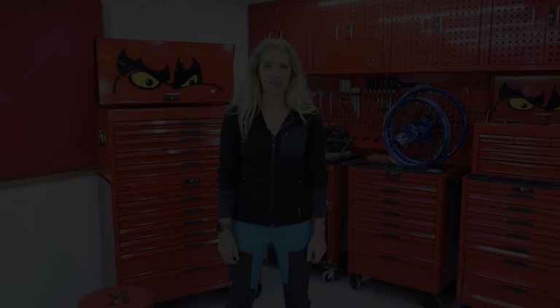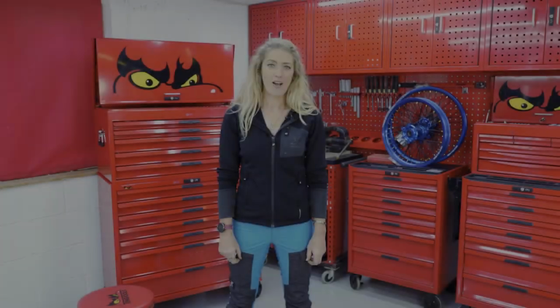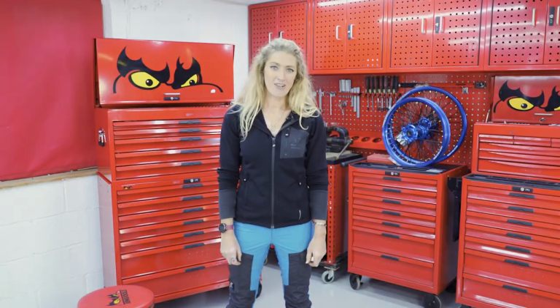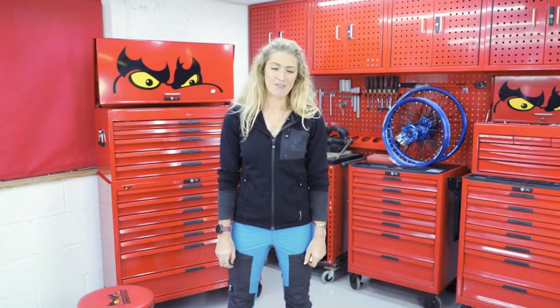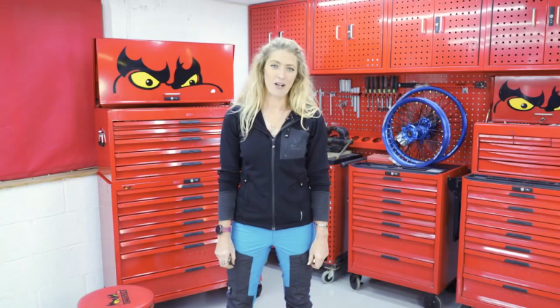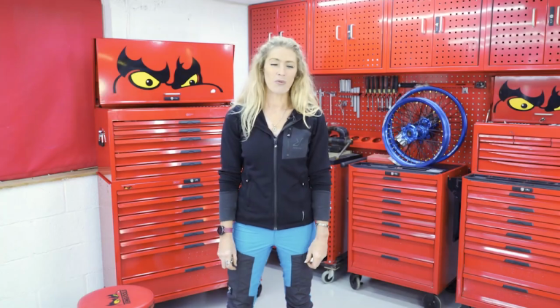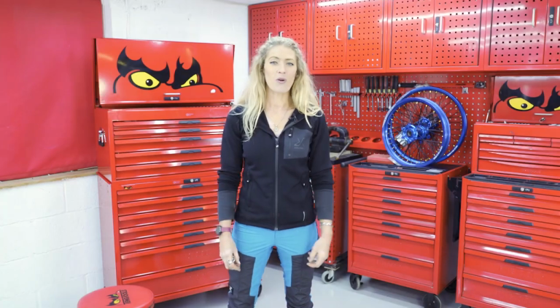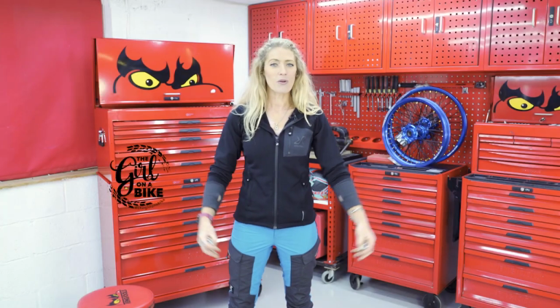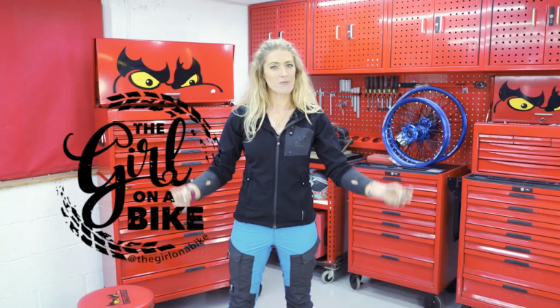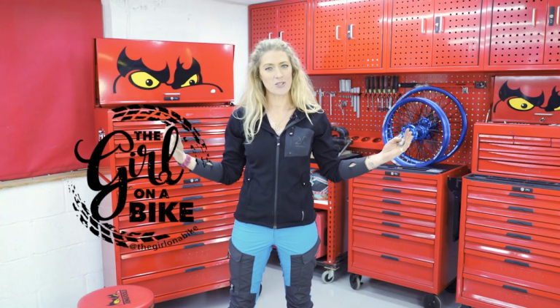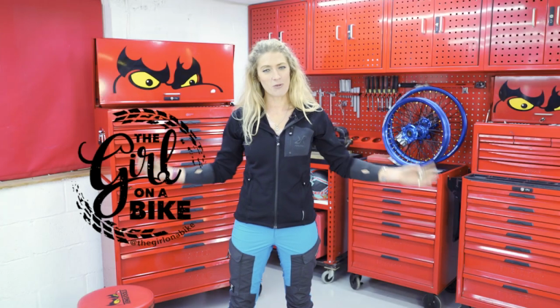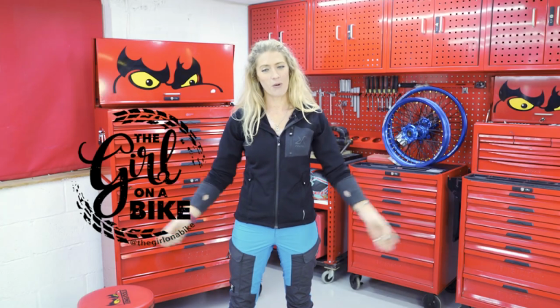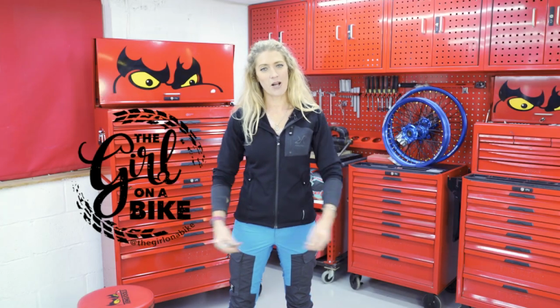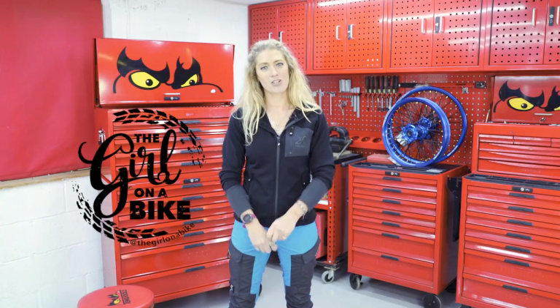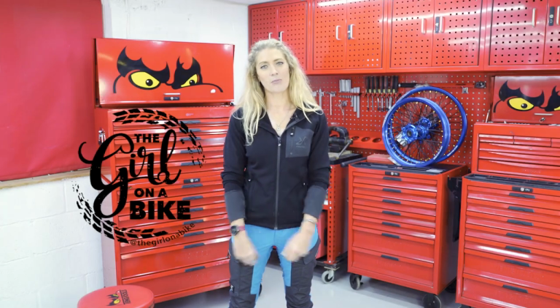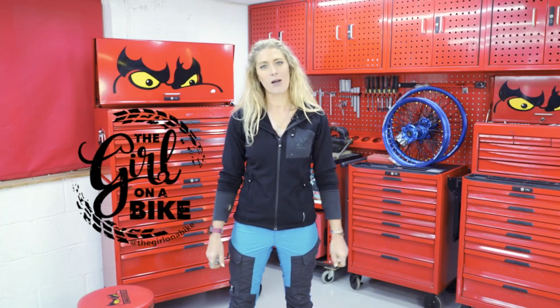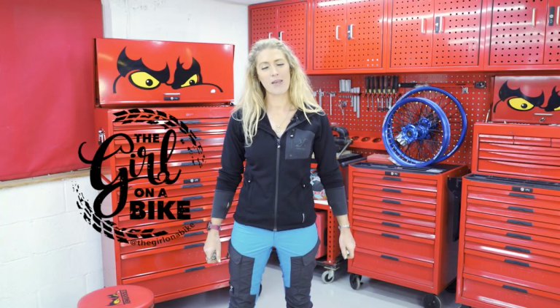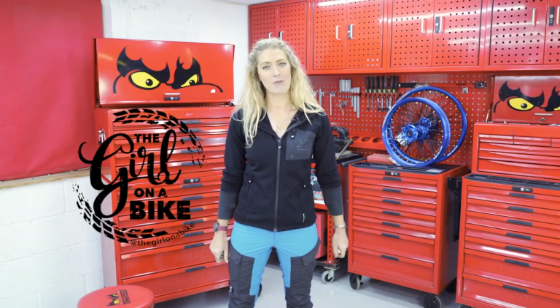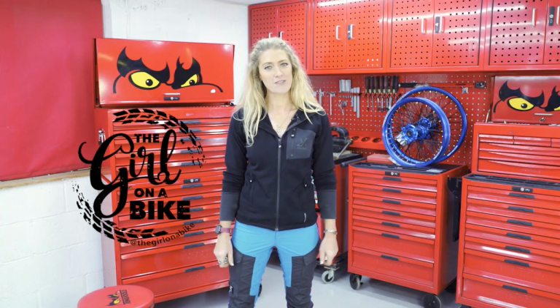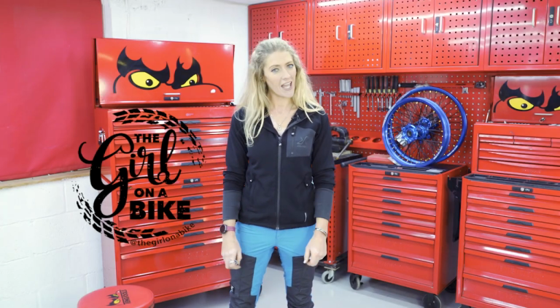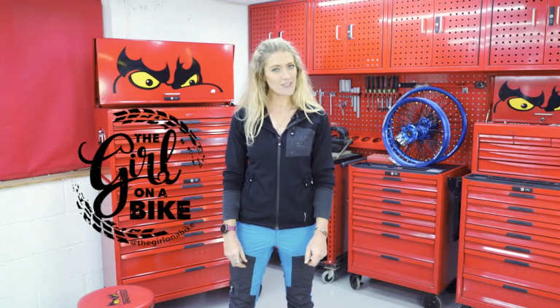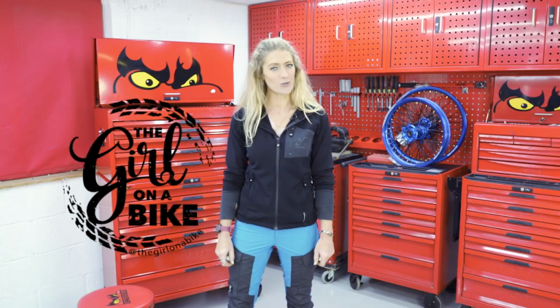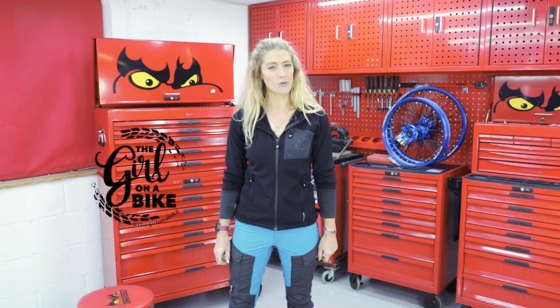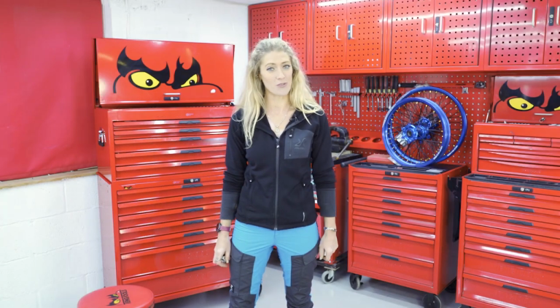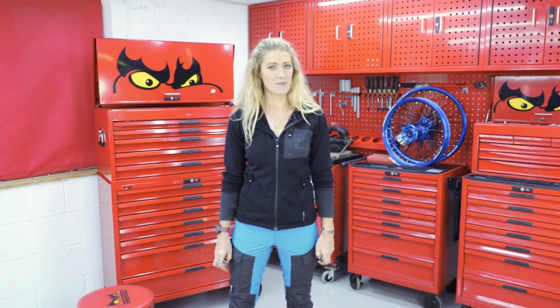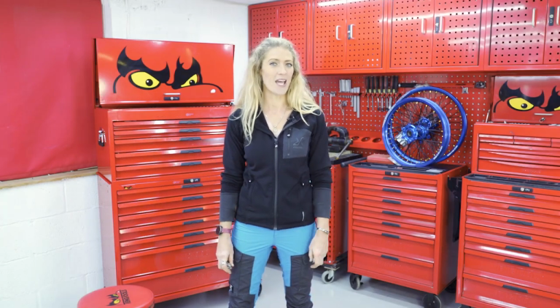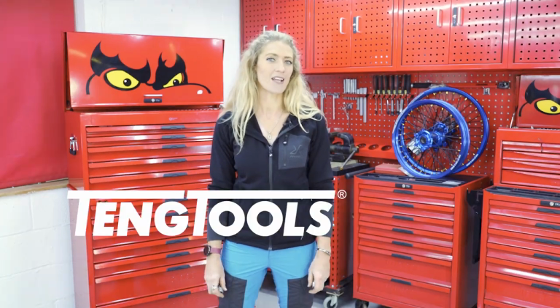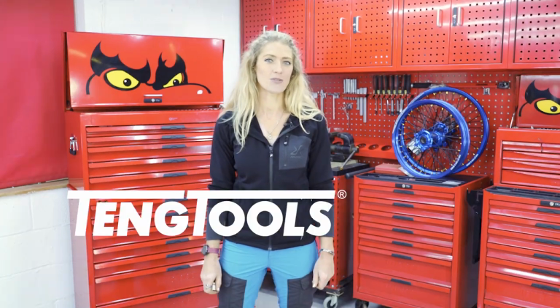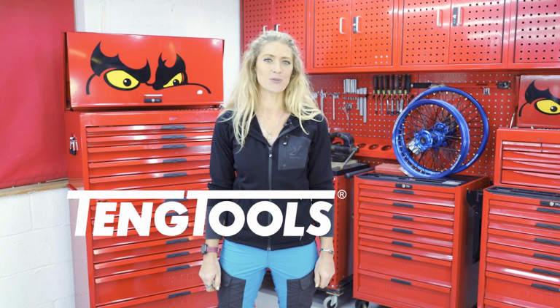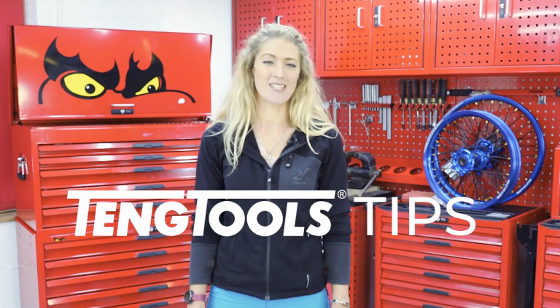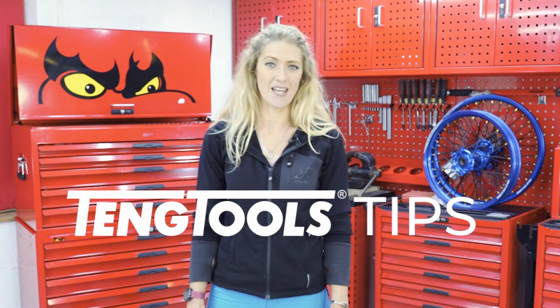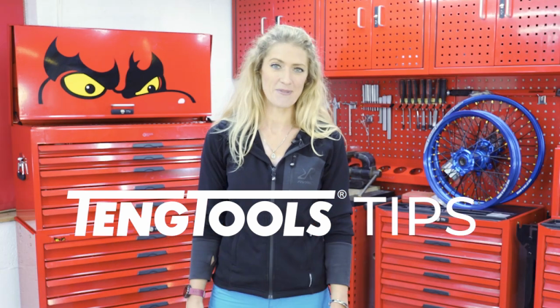I'm Vanessa Ruck. Welcome to my workshop. I'm here with 10 tools for some 10 tool tips.